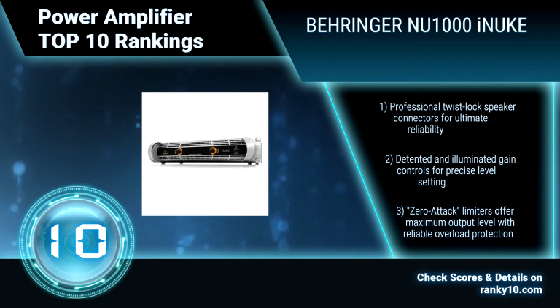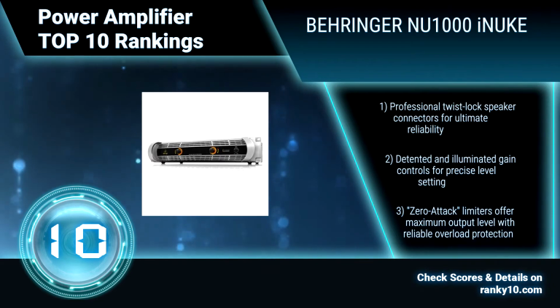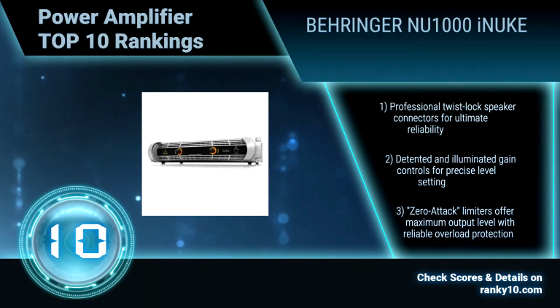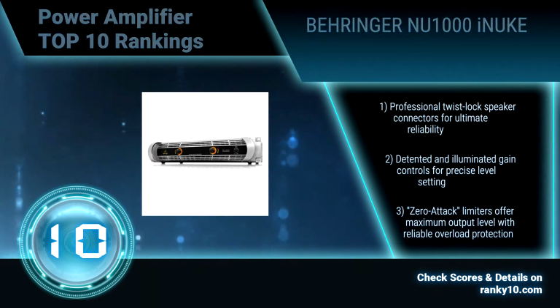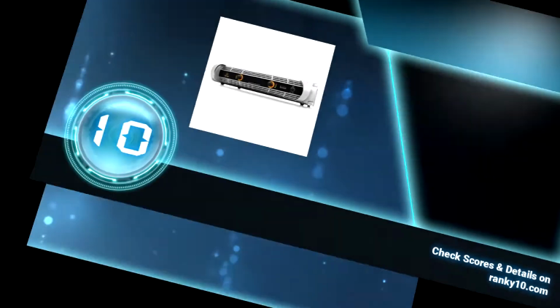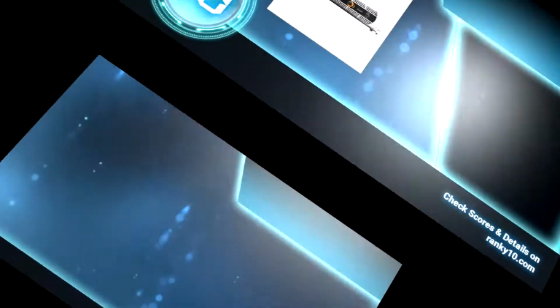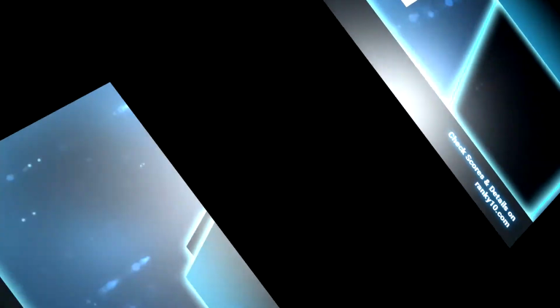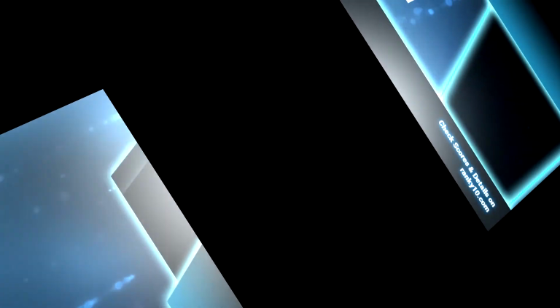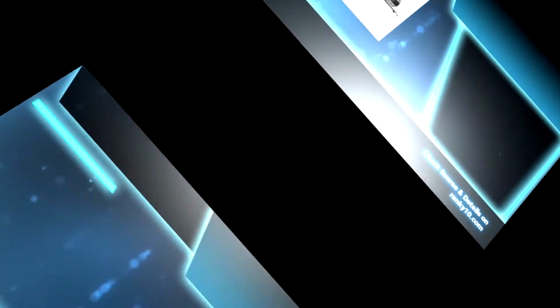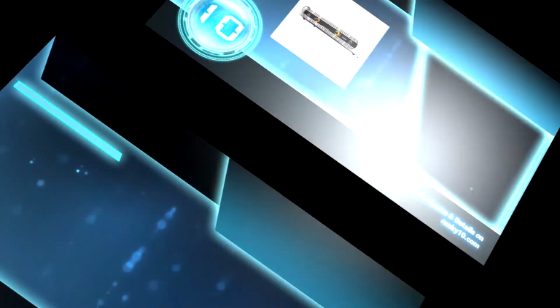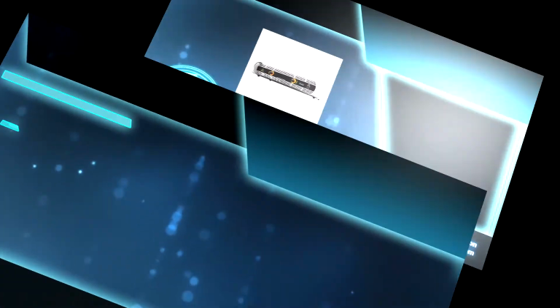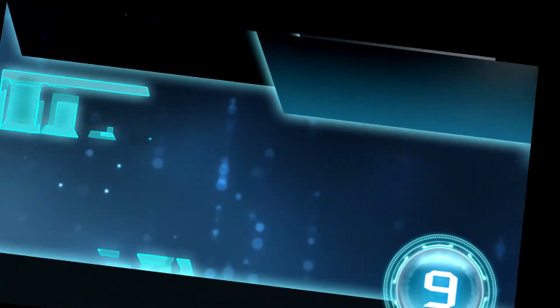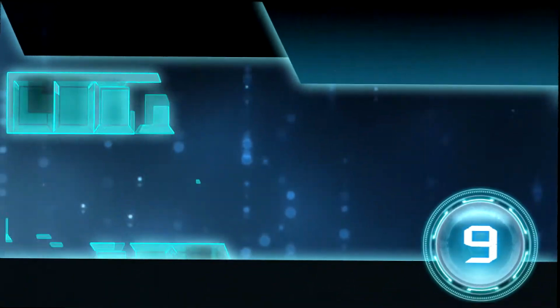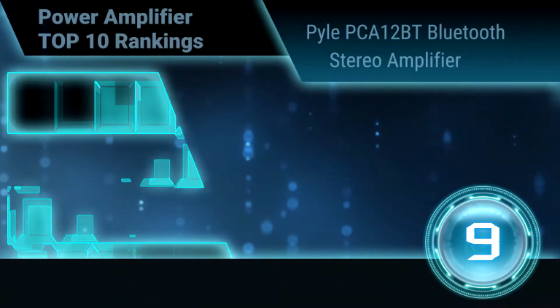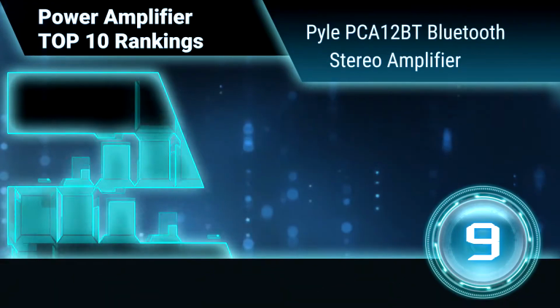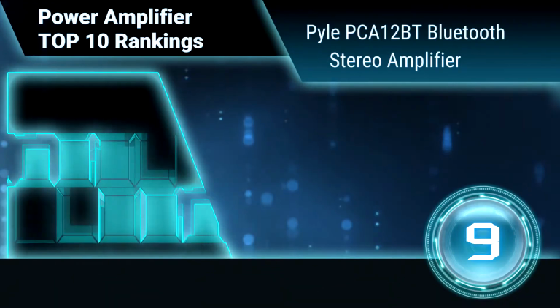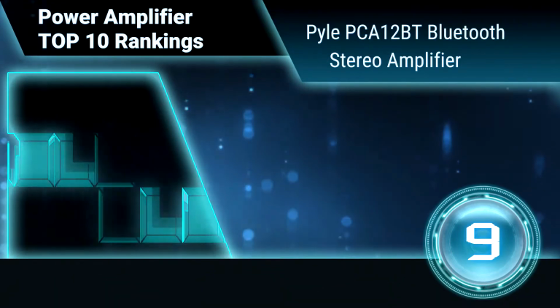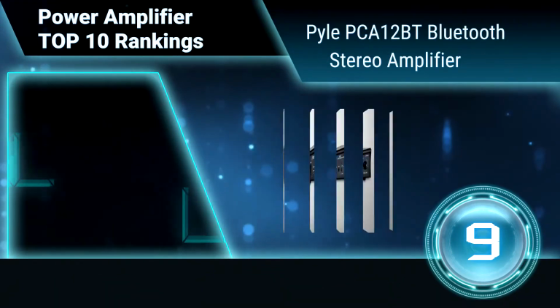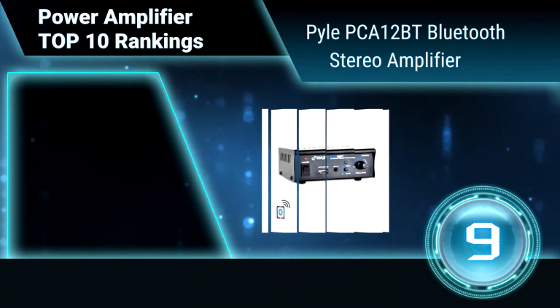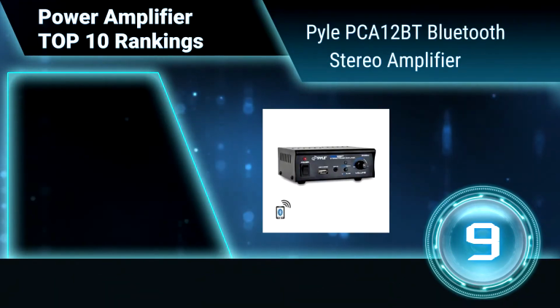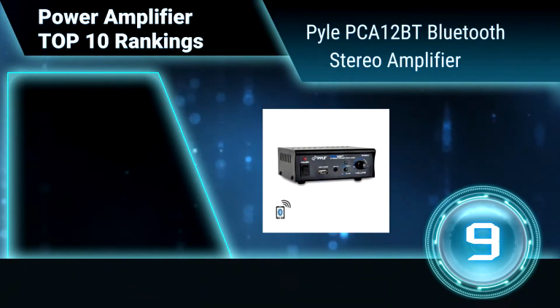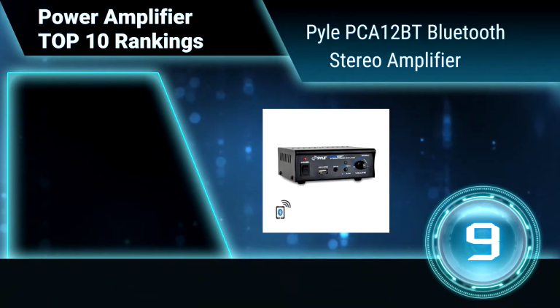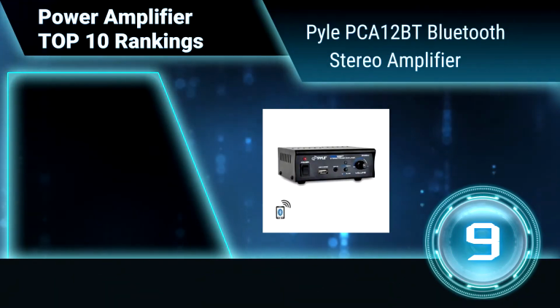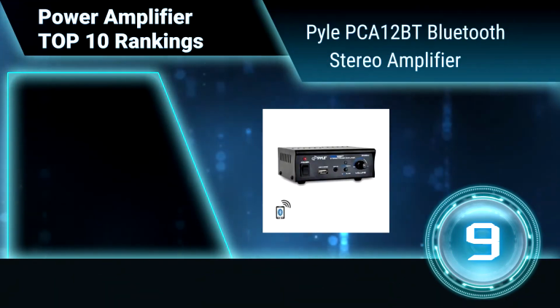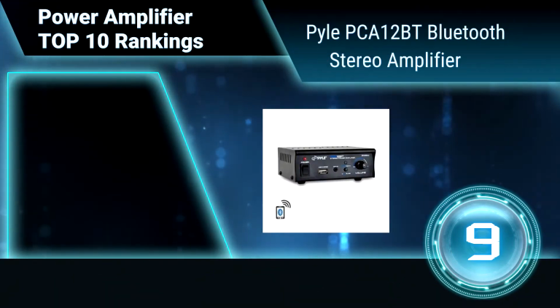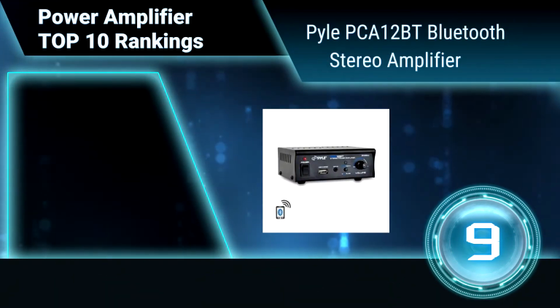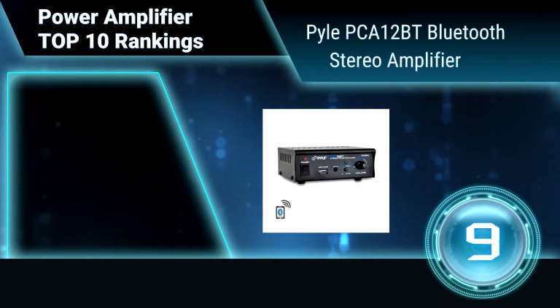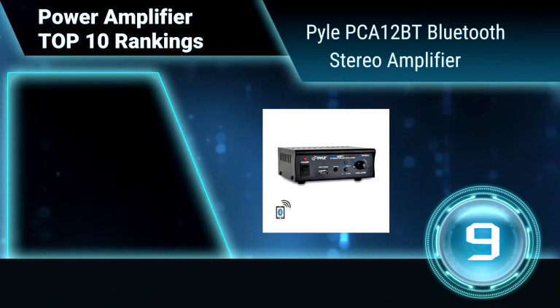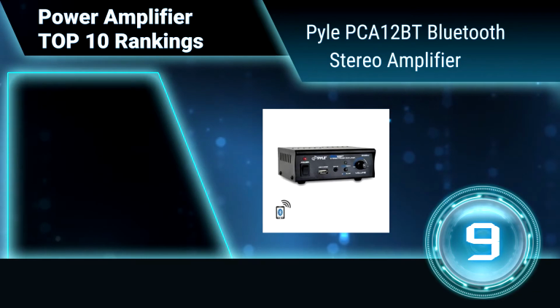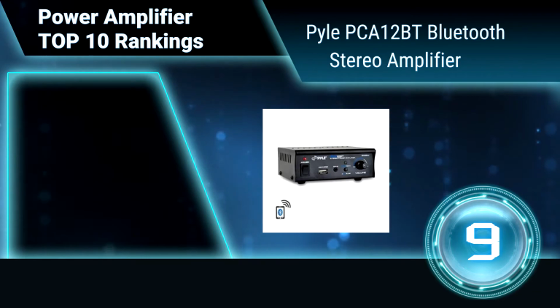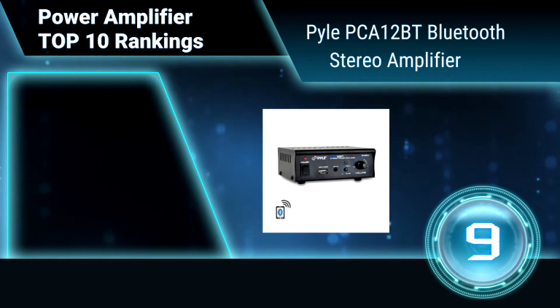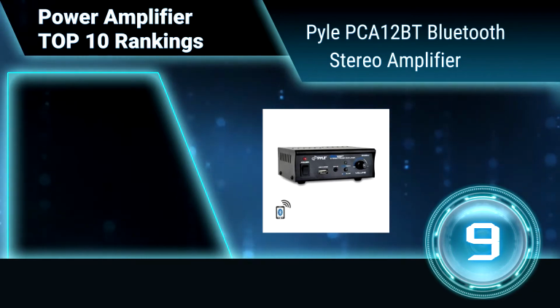Ranking number 9: Pyle PCA12BT Bluetooth Stereo Amplifier.